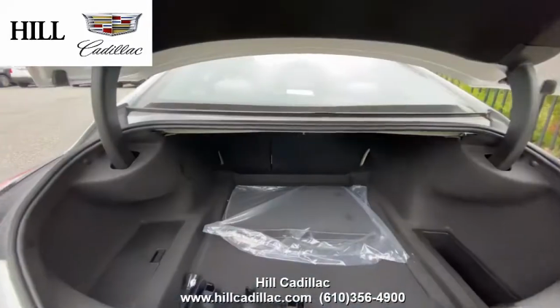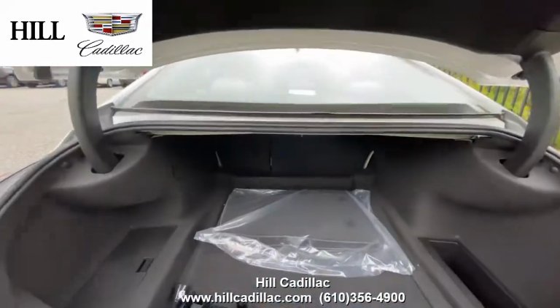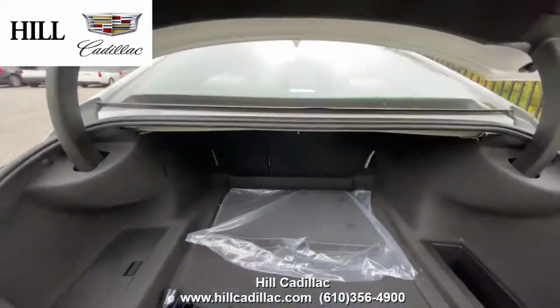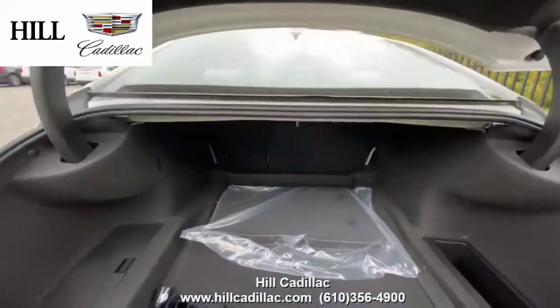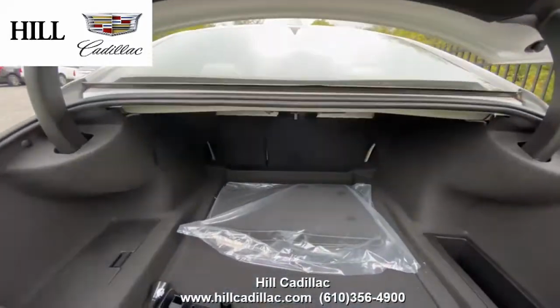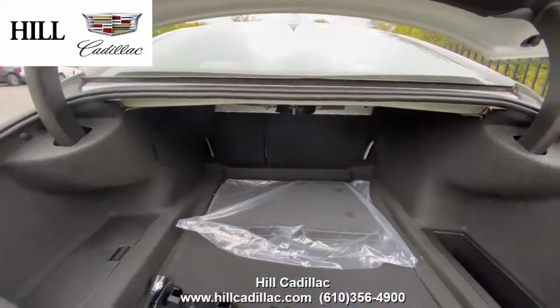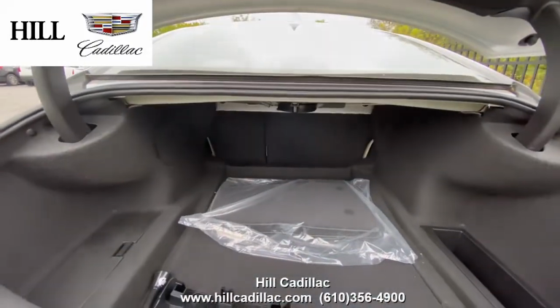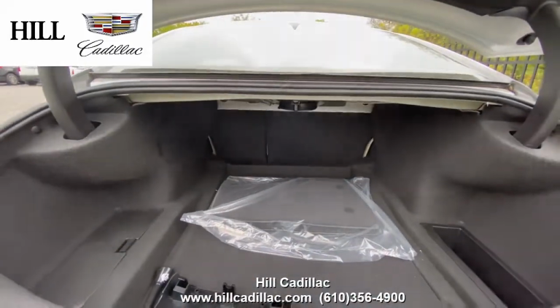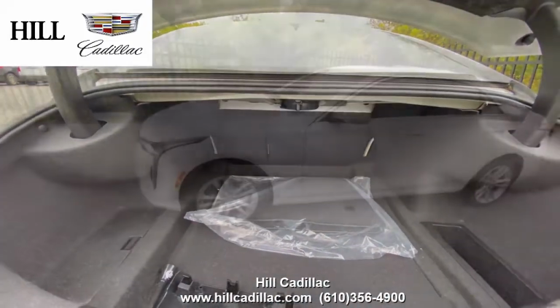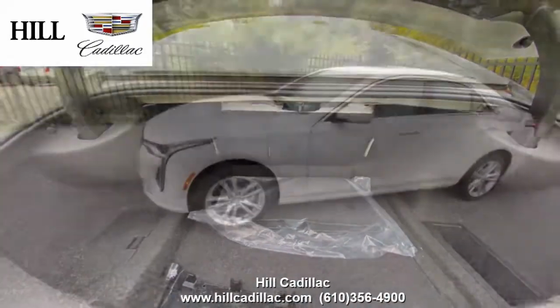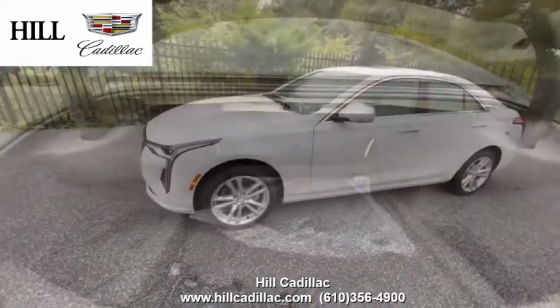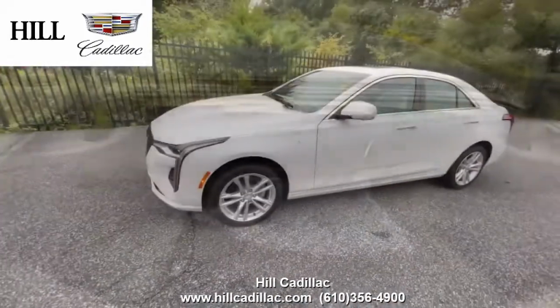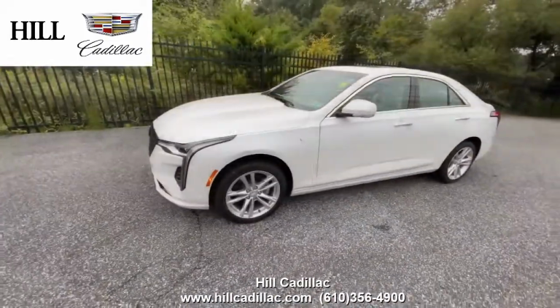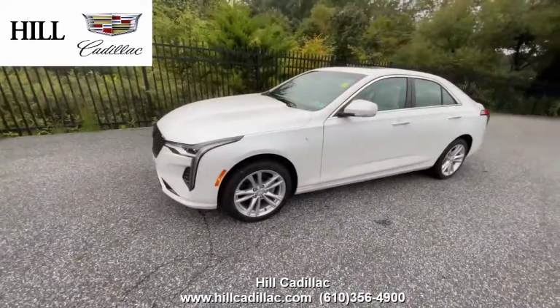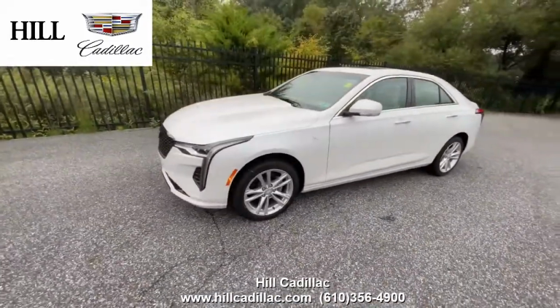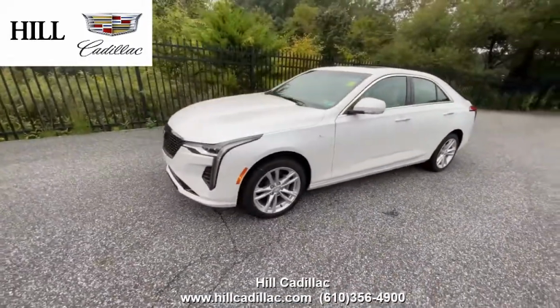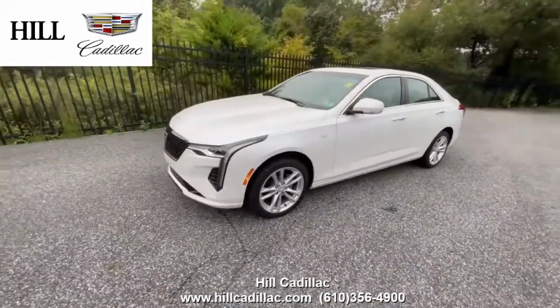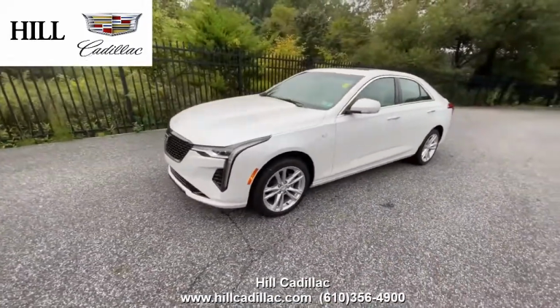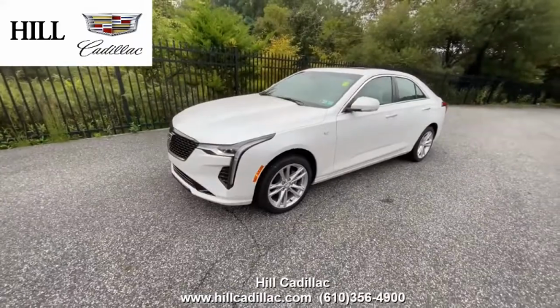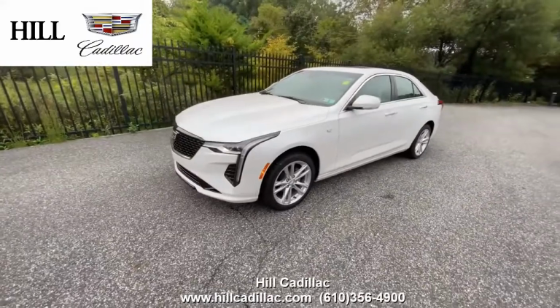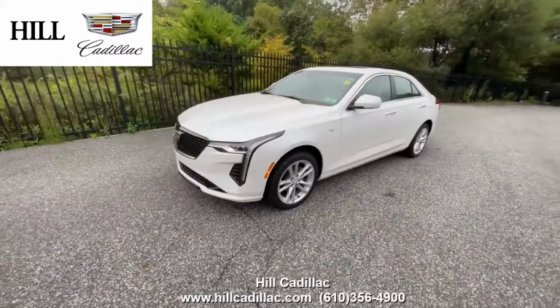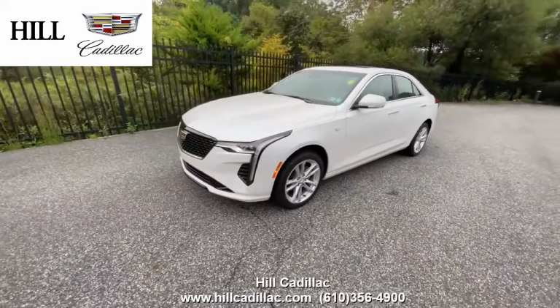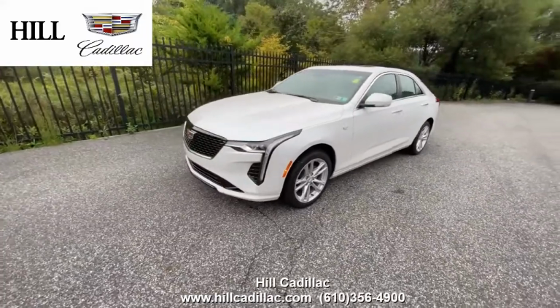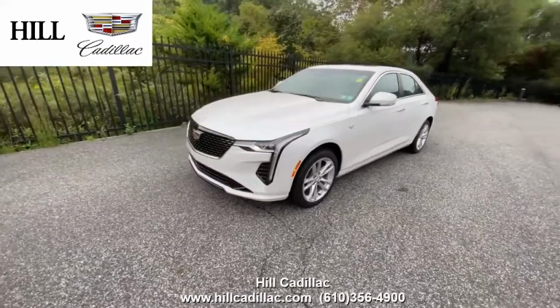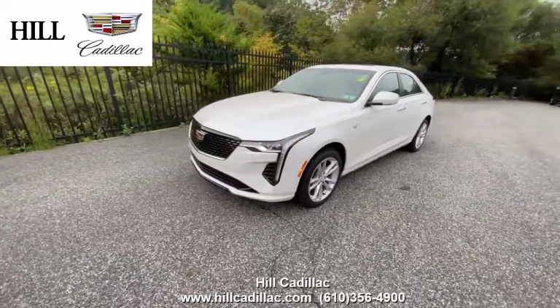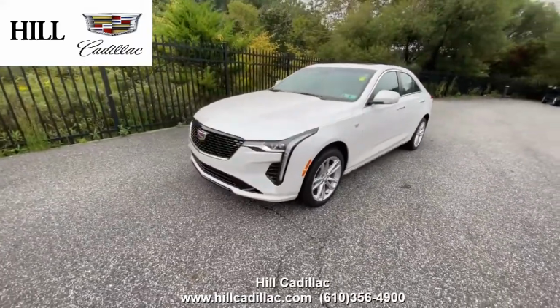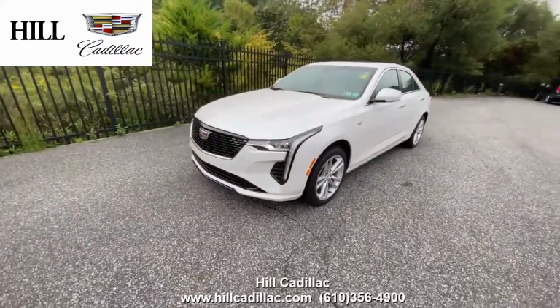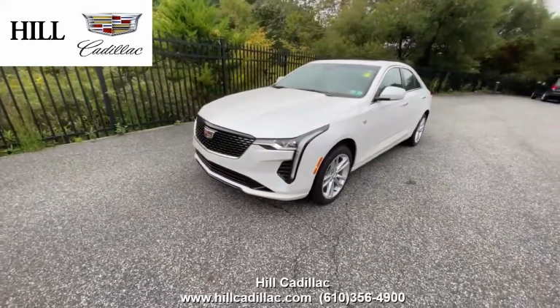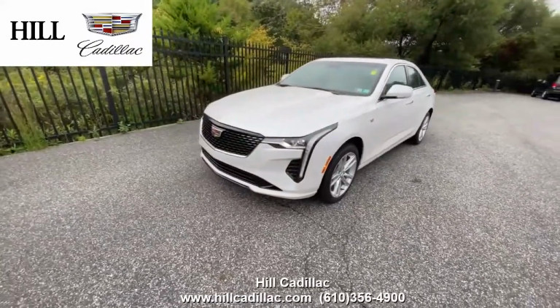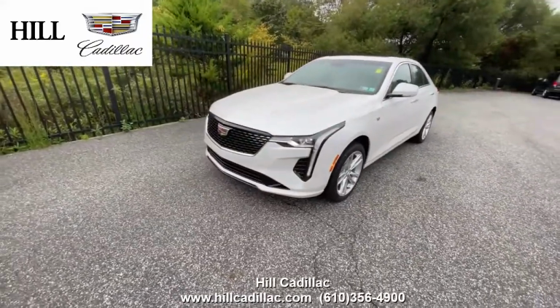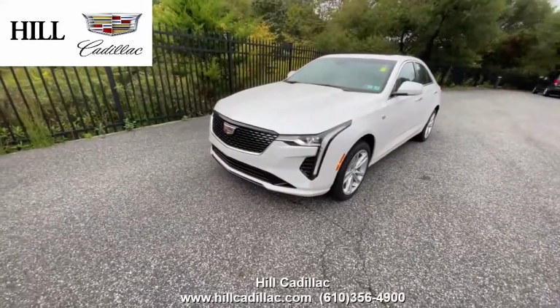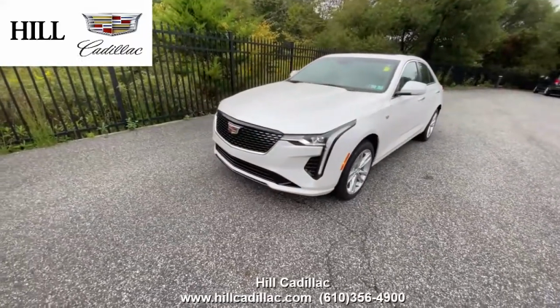For more information give us a call. If you're looking for a luxury car, we have your back at Hill Cadillac.